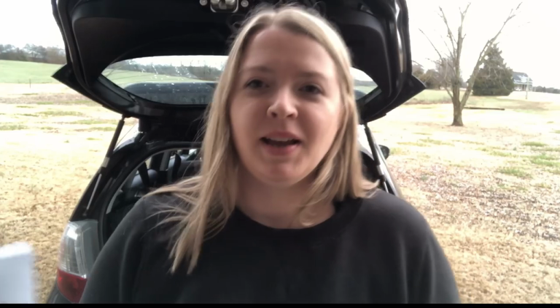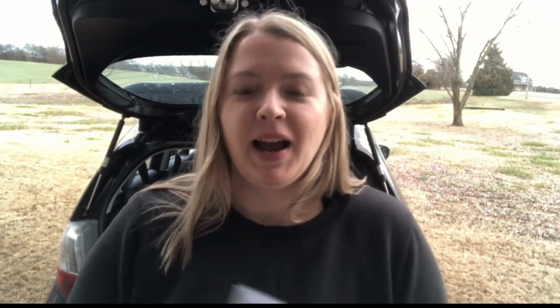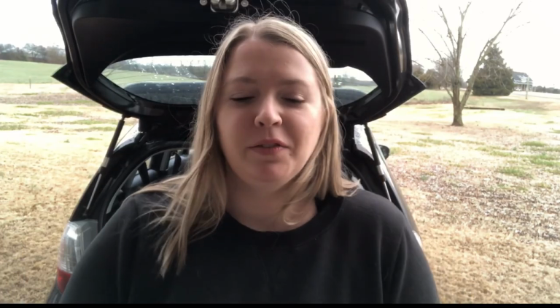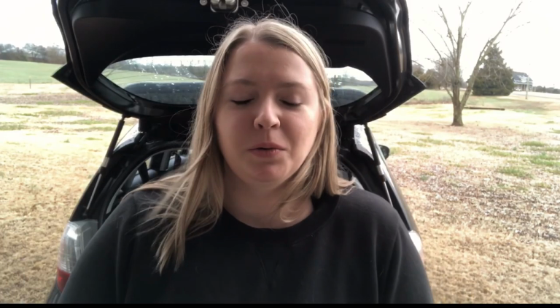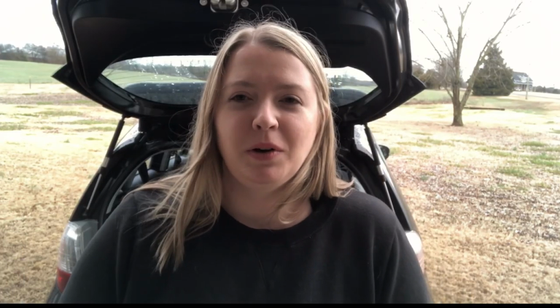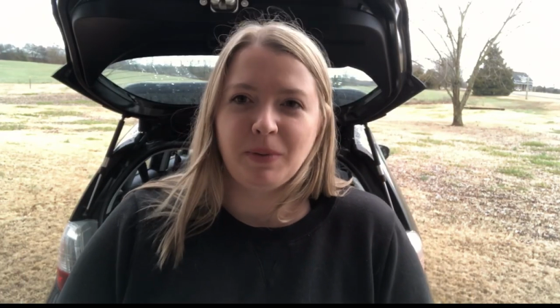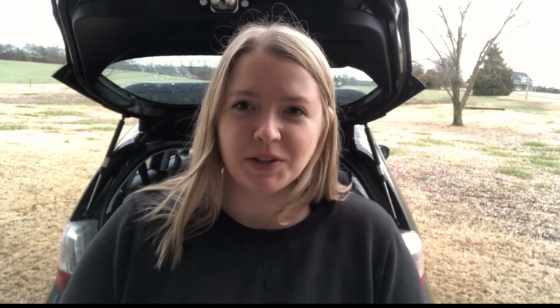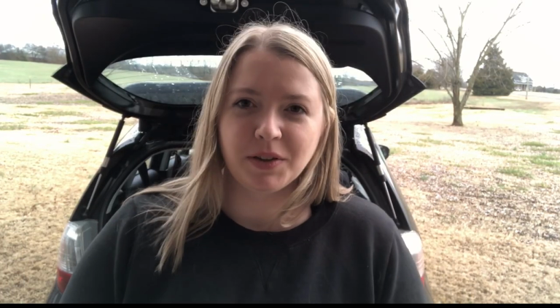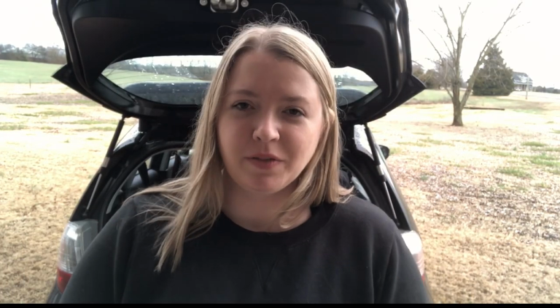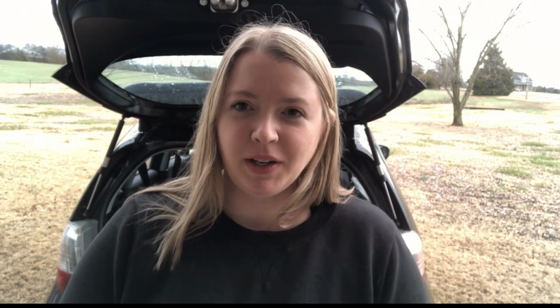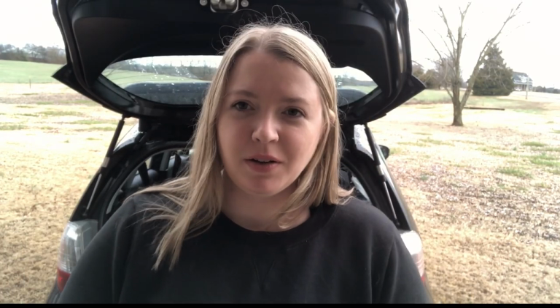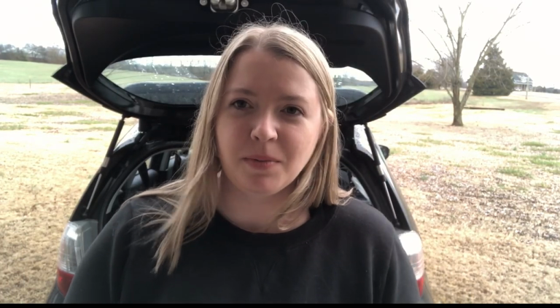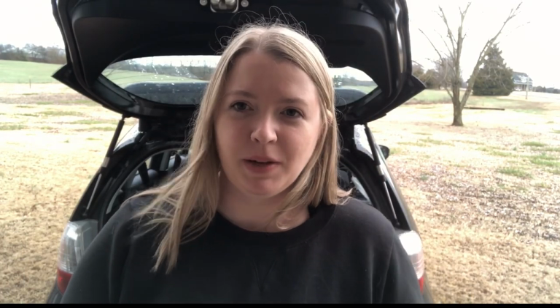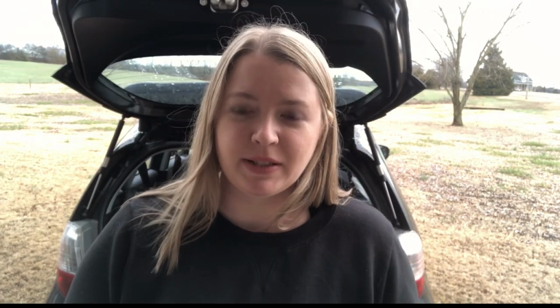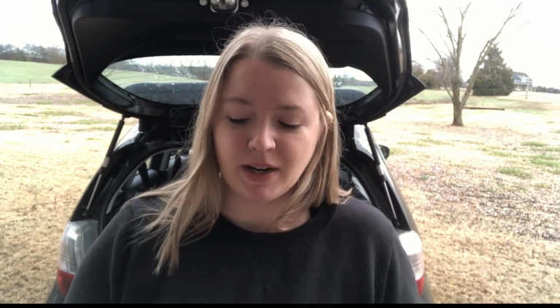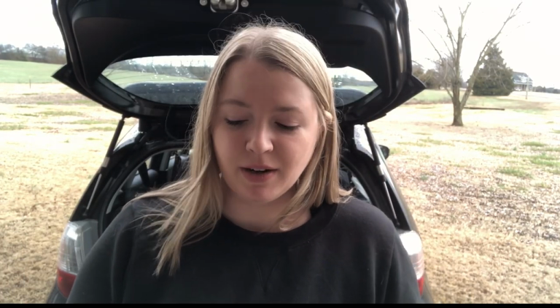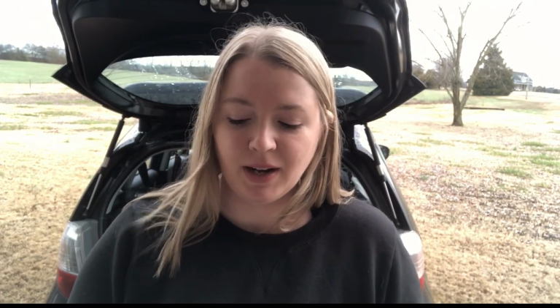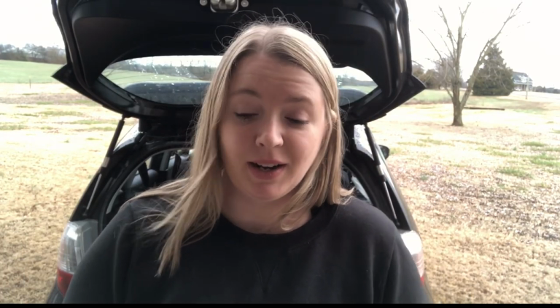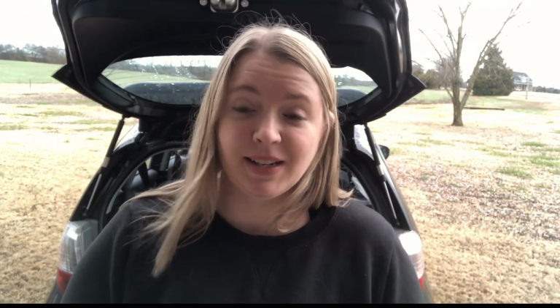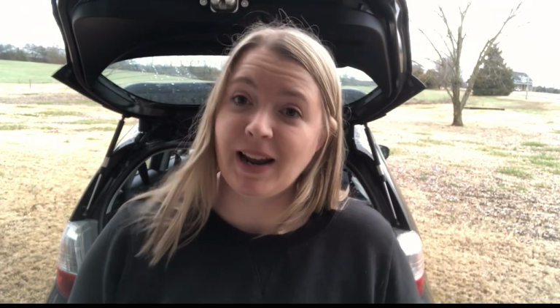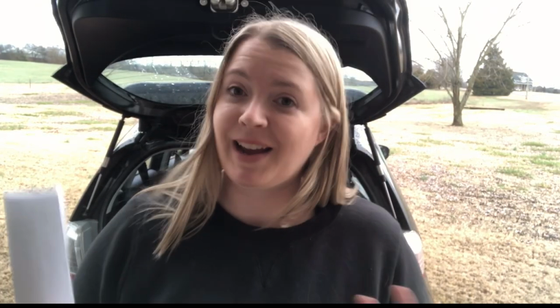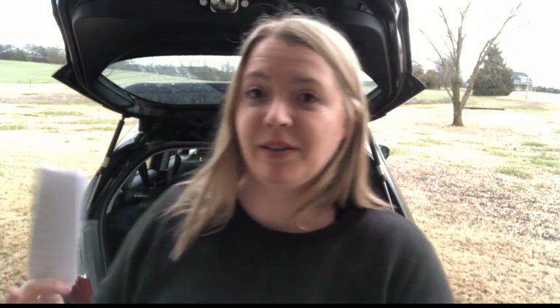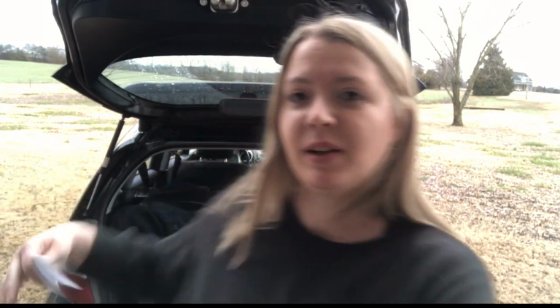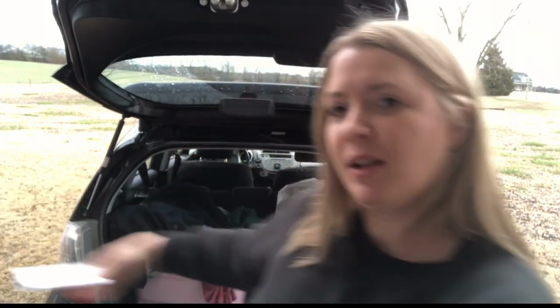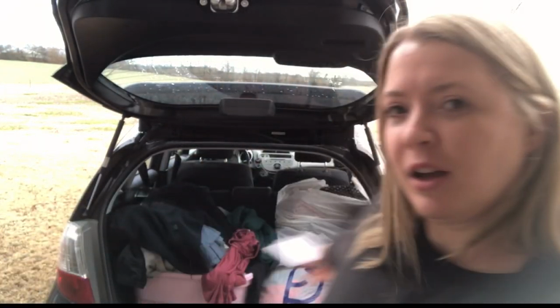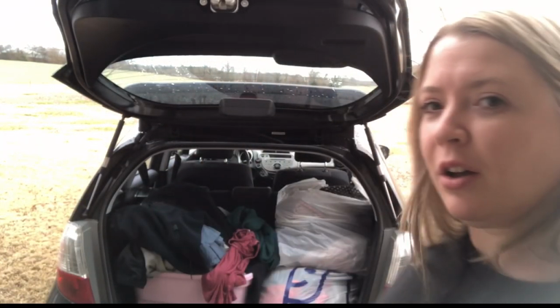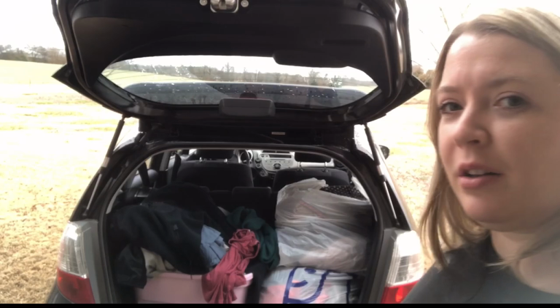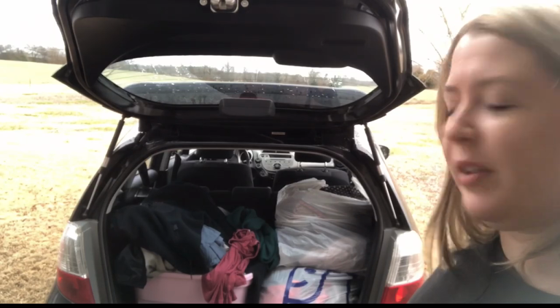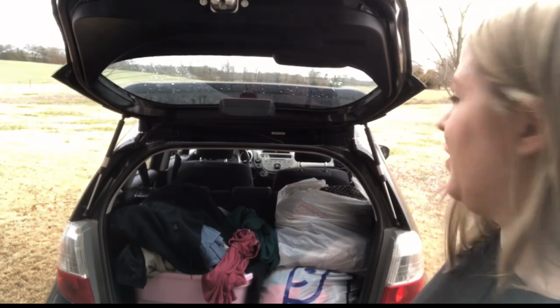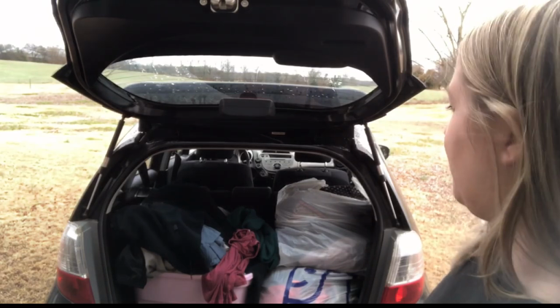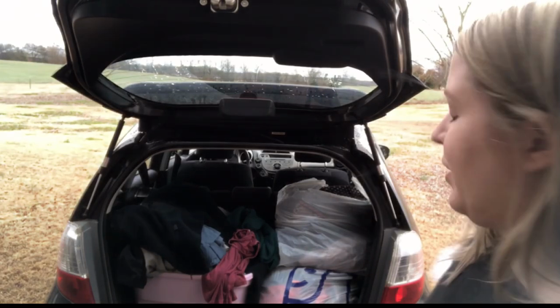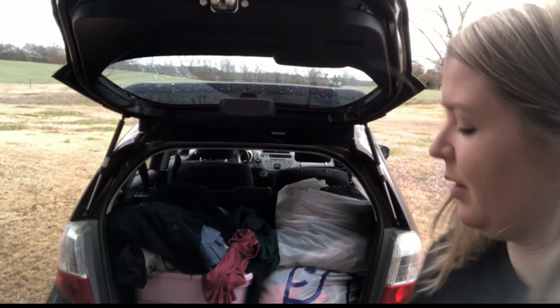Hi everyone, welcome back to another video. My name is Sarah and today I have a haul video for you.